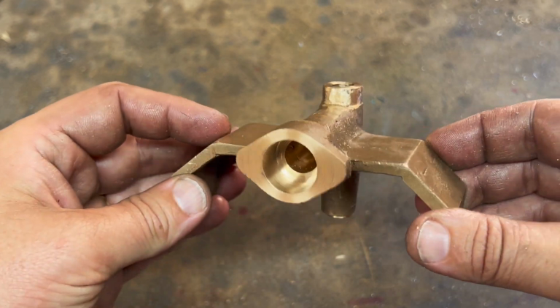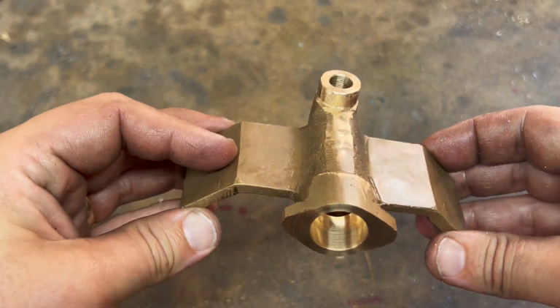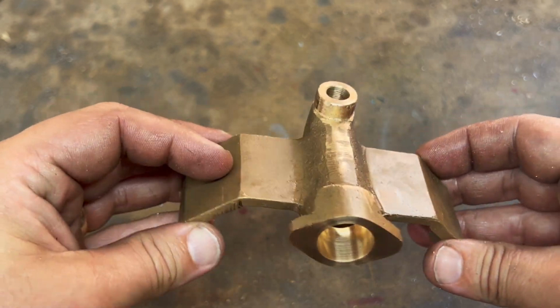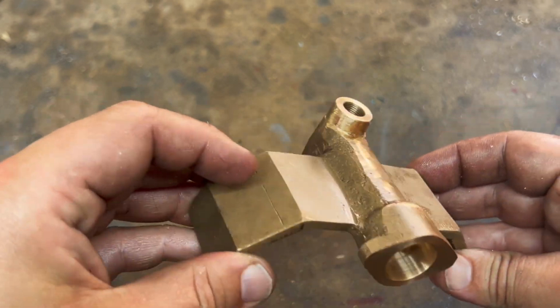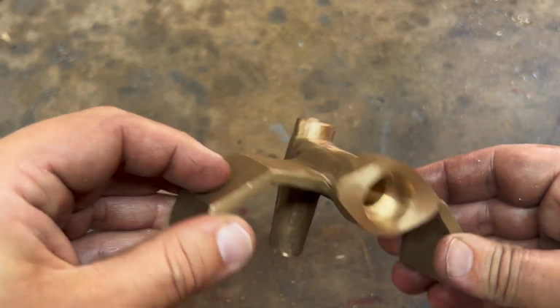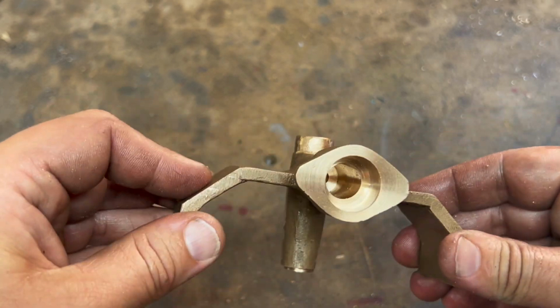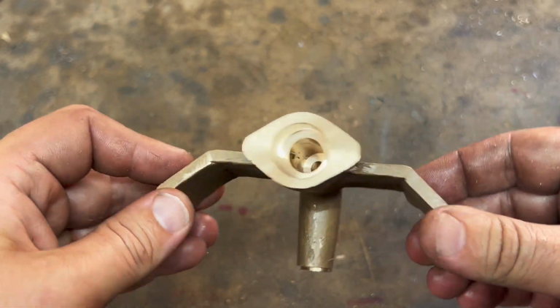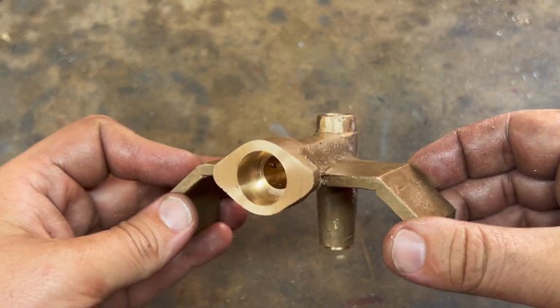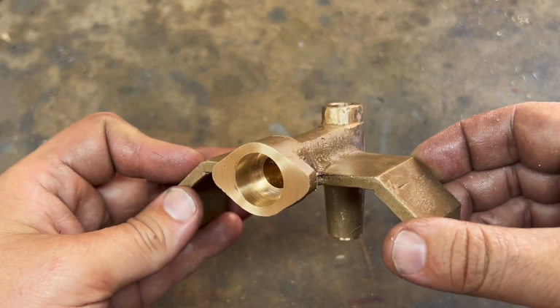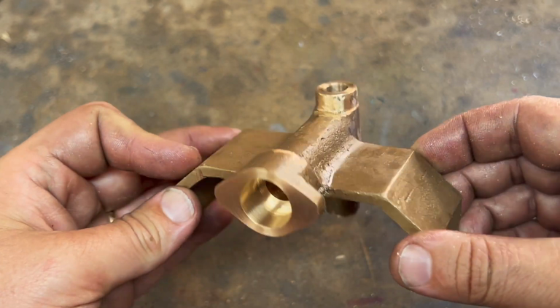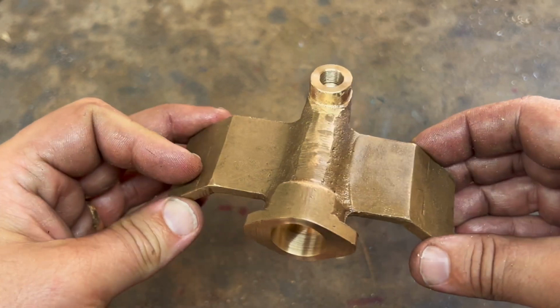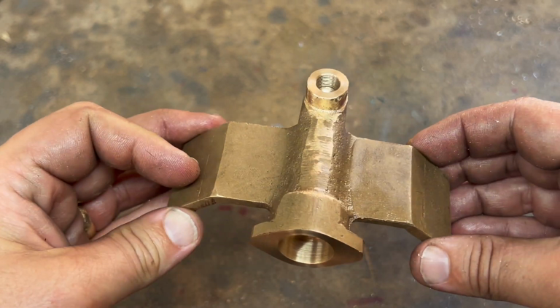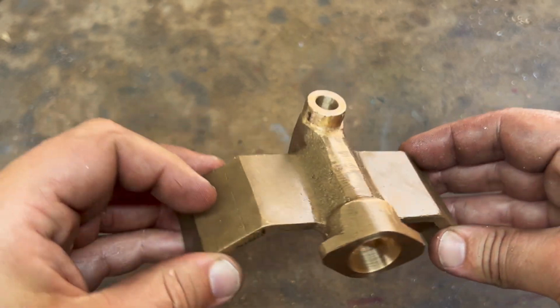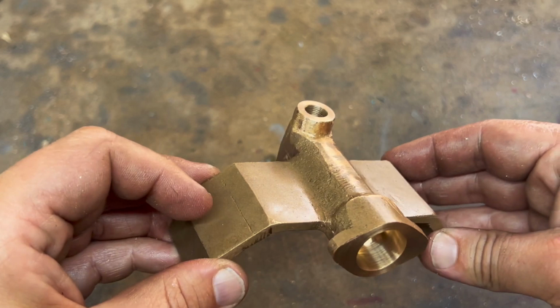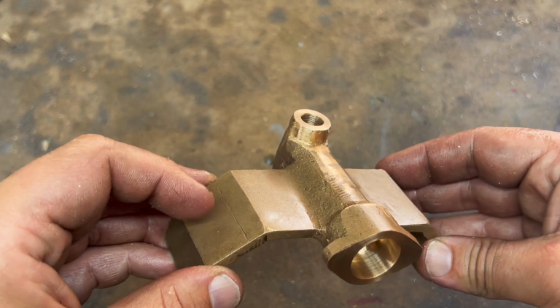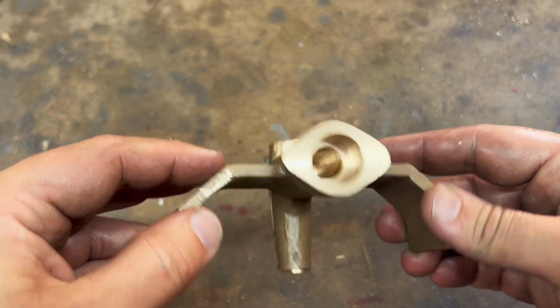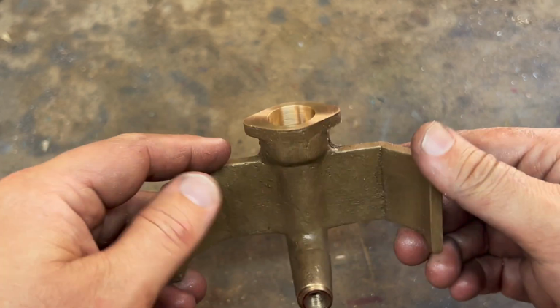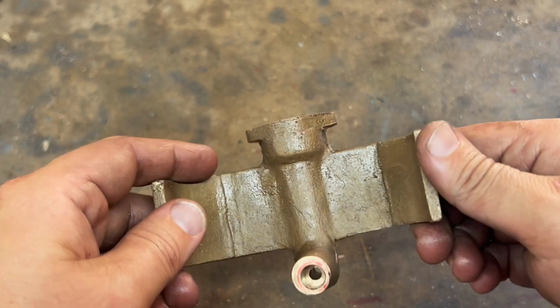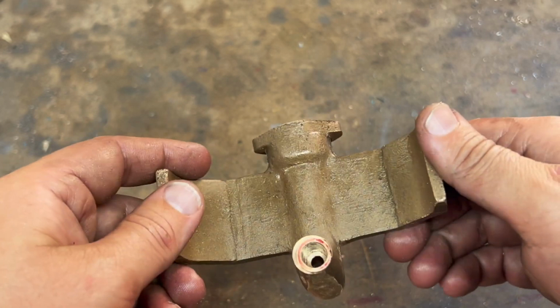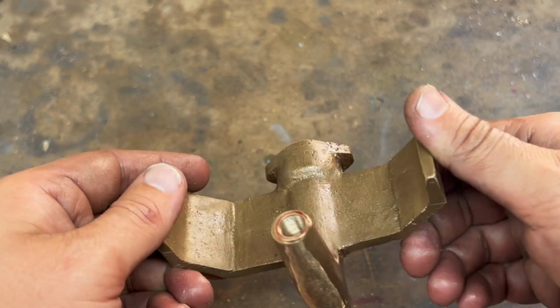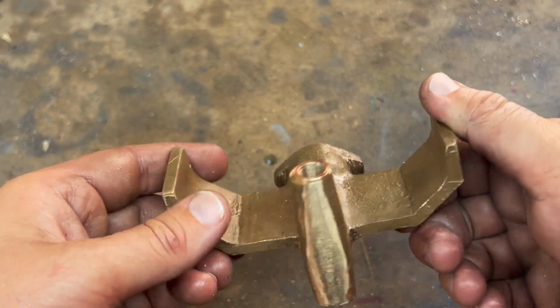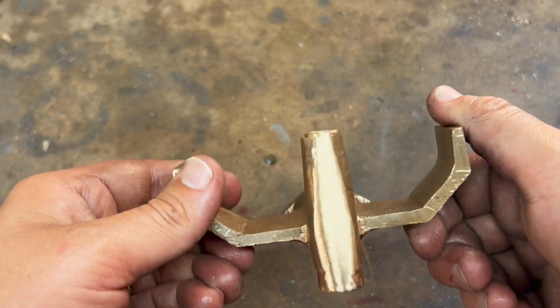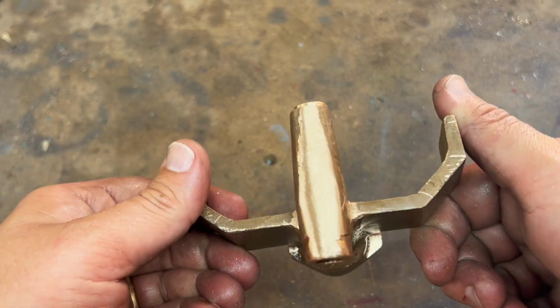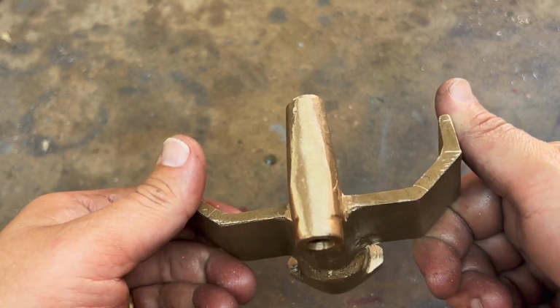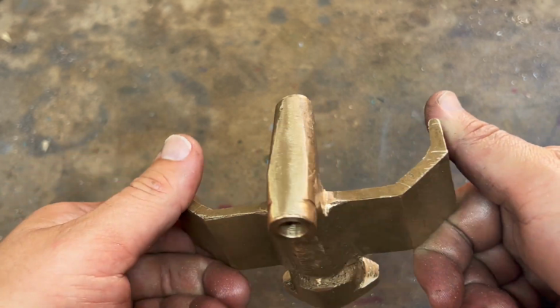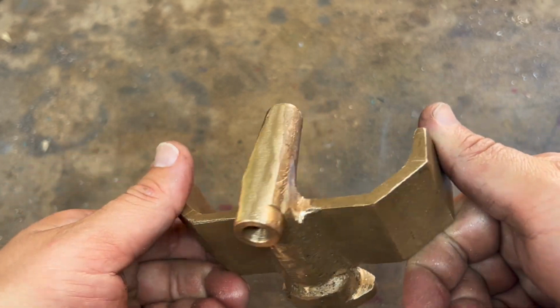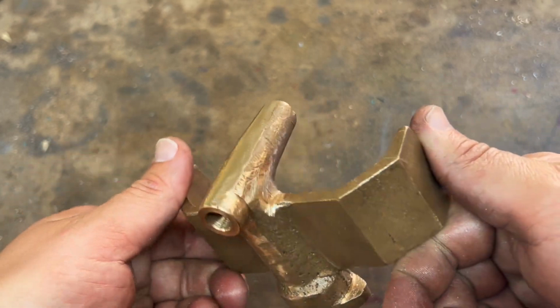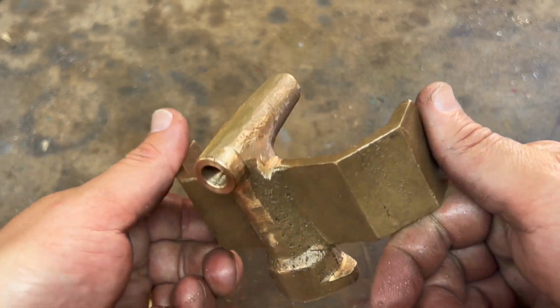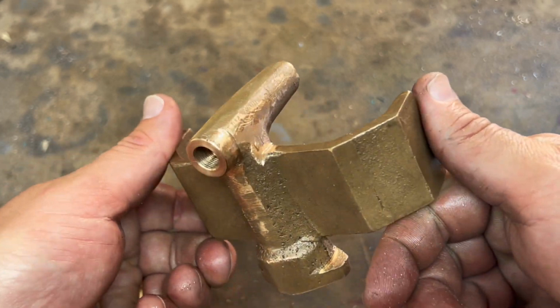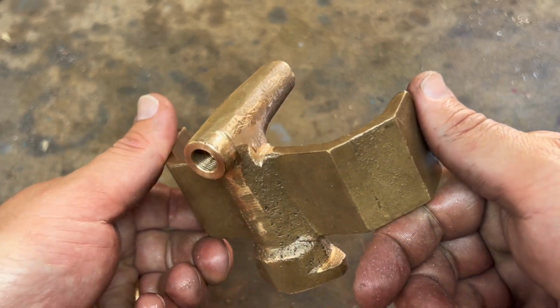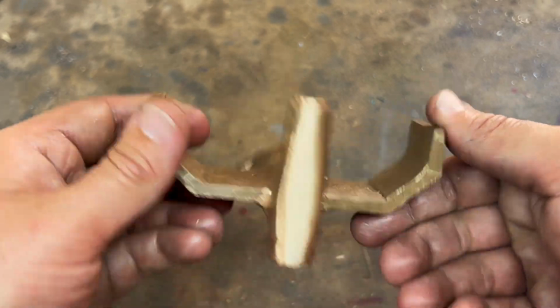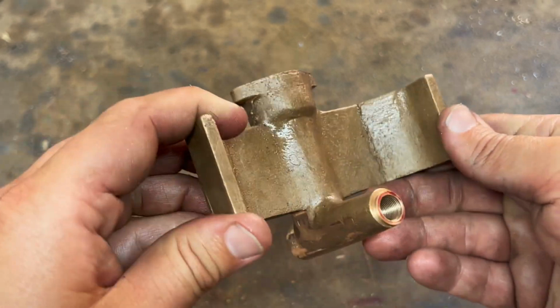So next little bits in the next episode - hope you enjoyed this one, it felt like it was long enough certainly, and I will see you soon.